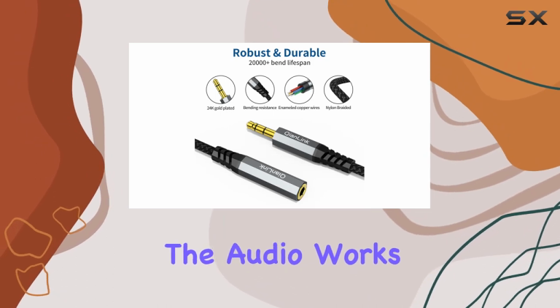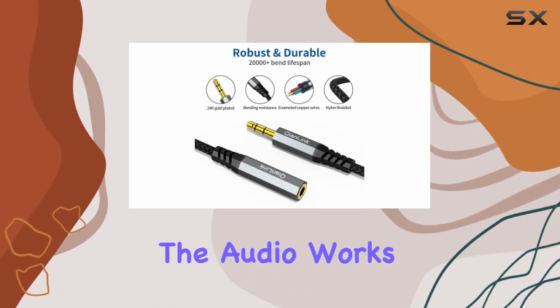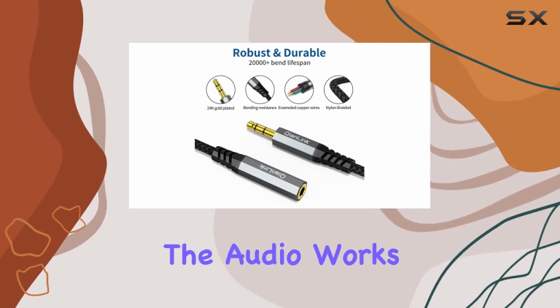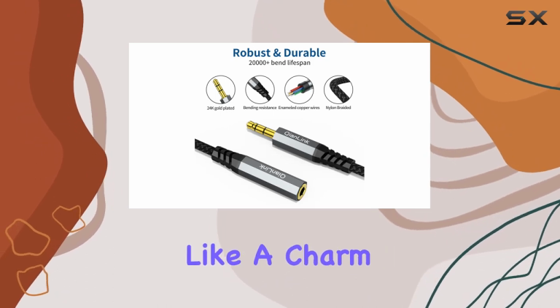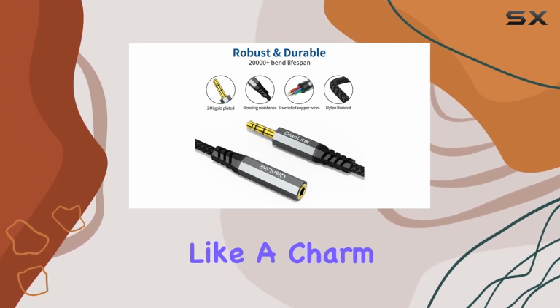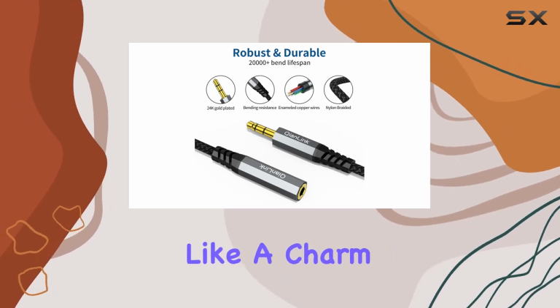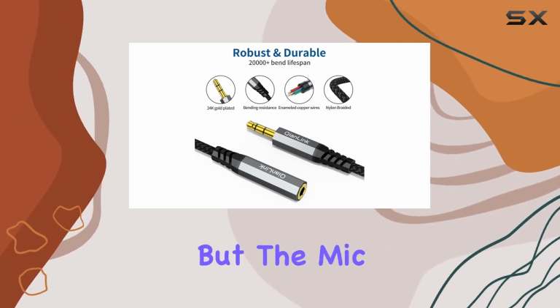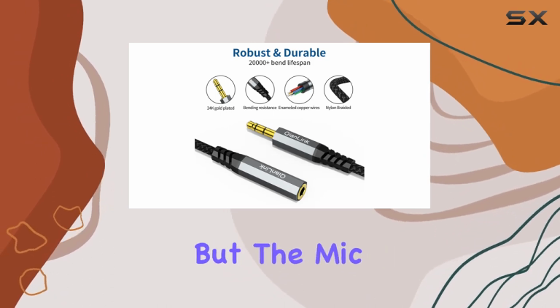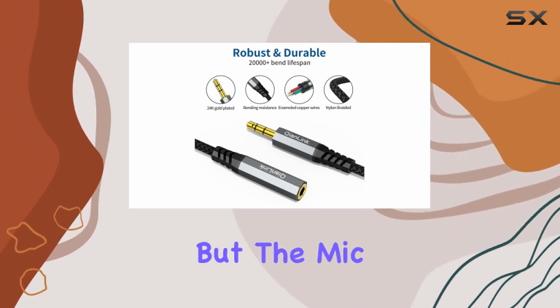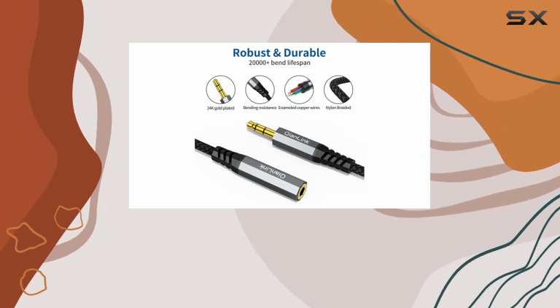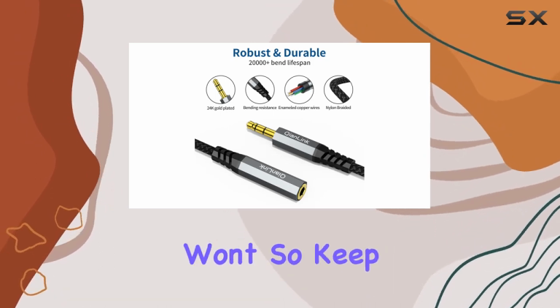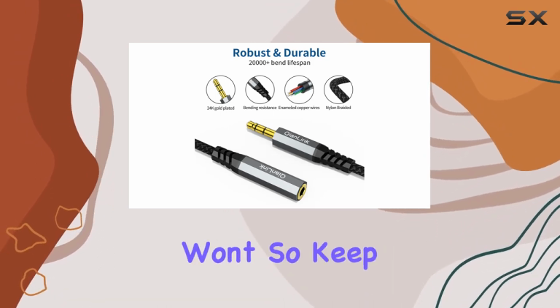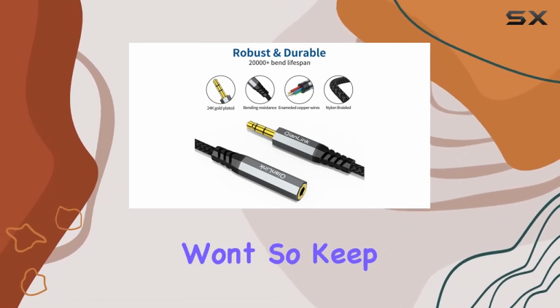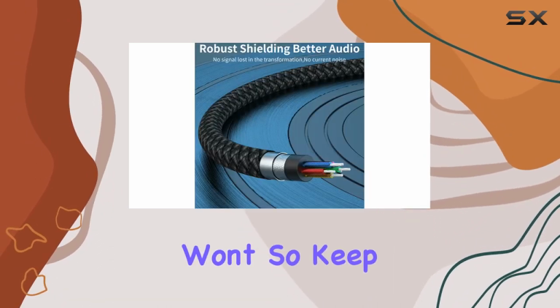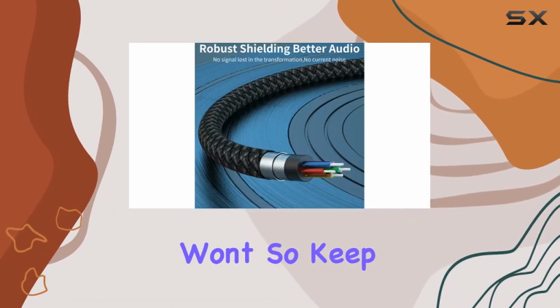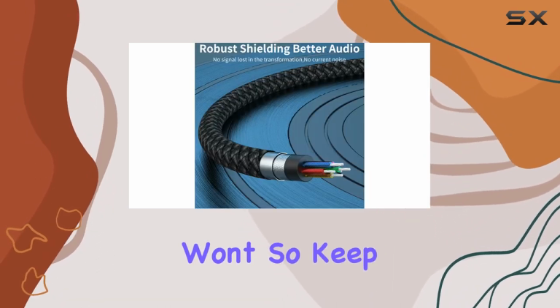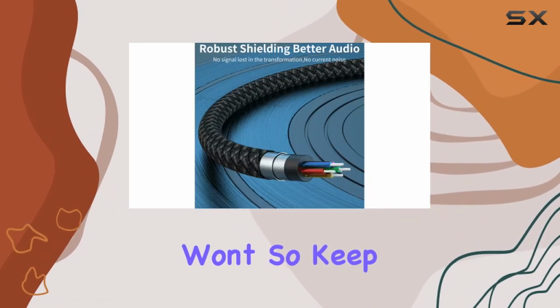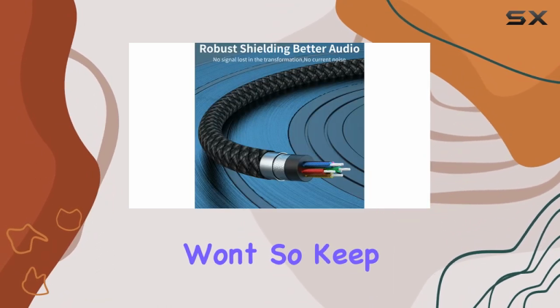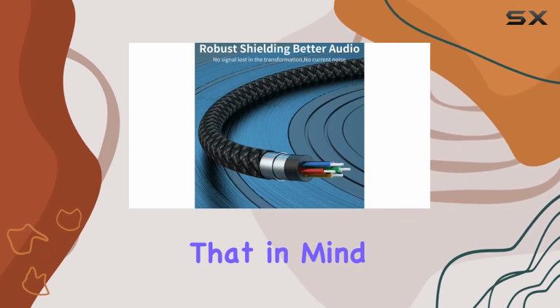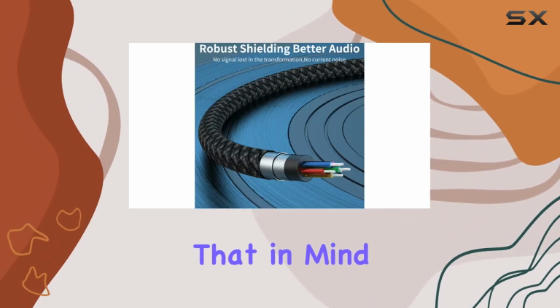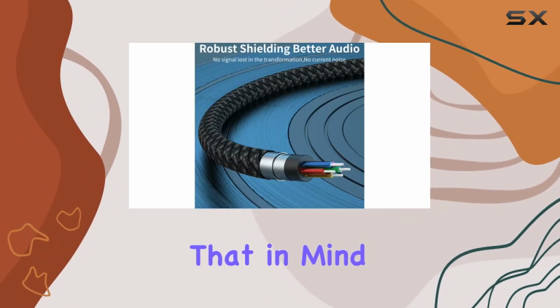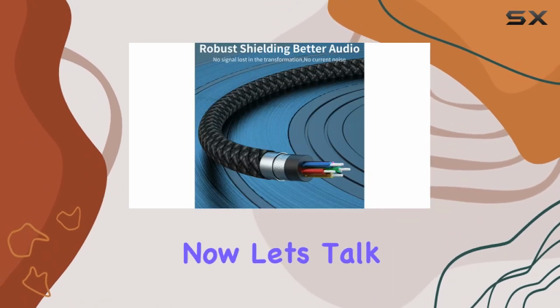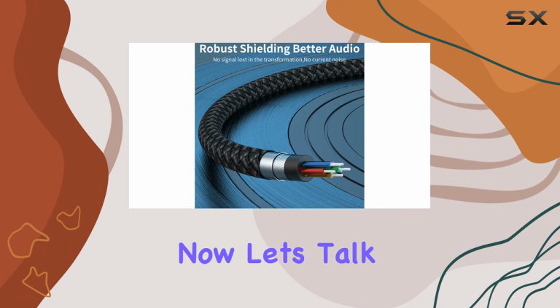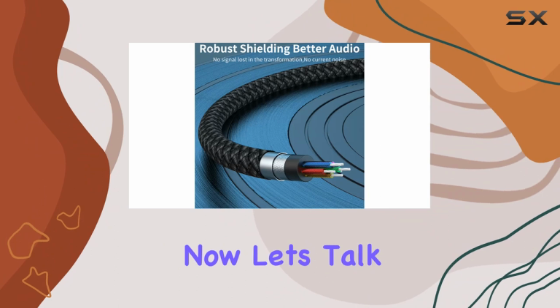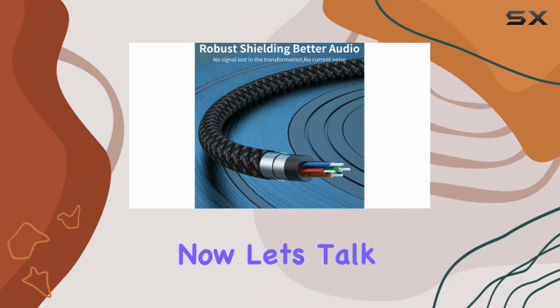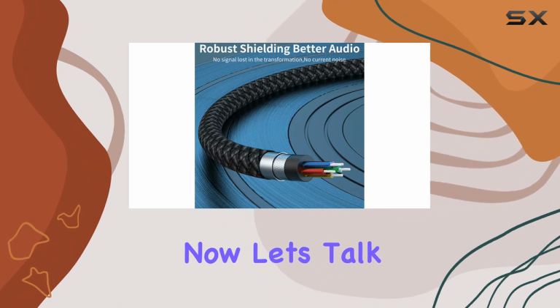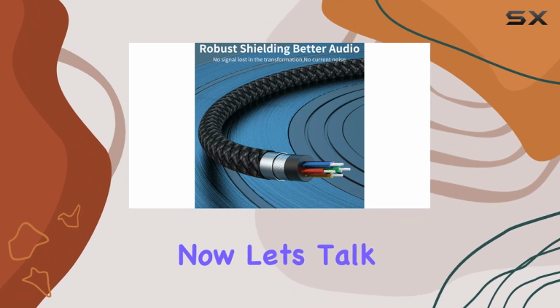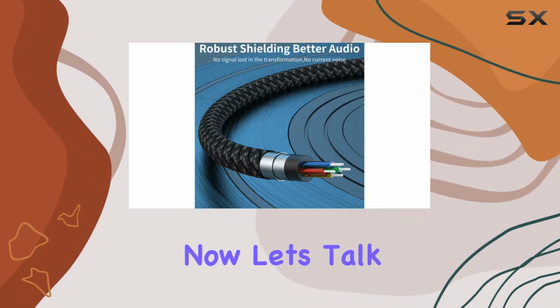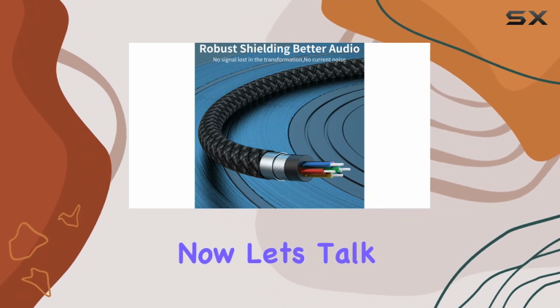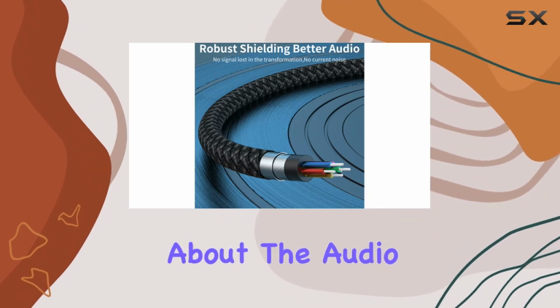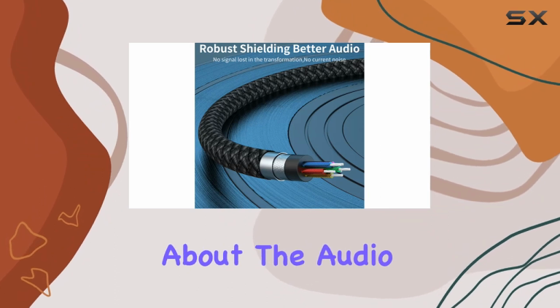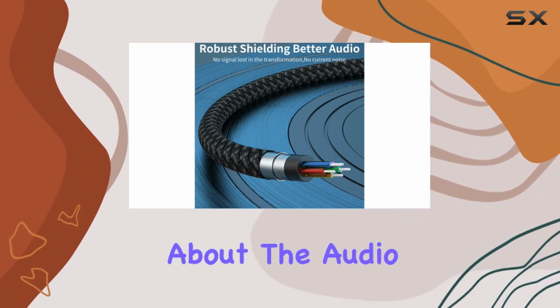But here's the deal: if you're using TRRS headphones, the audio works like a charm, but the mic won't — so keep that in mind.